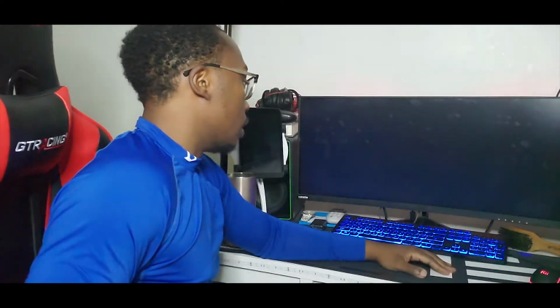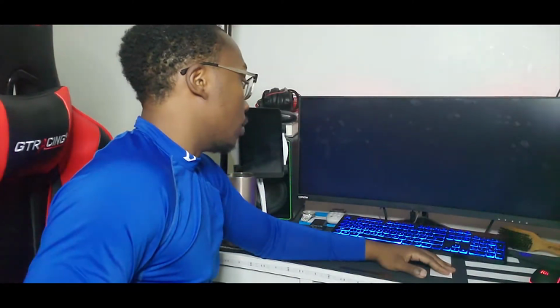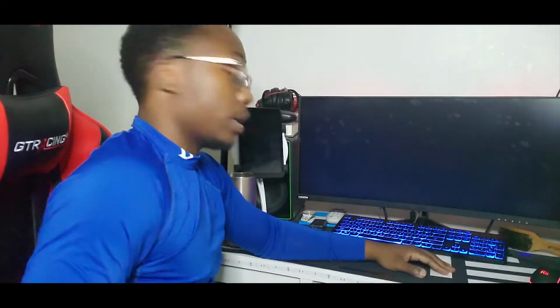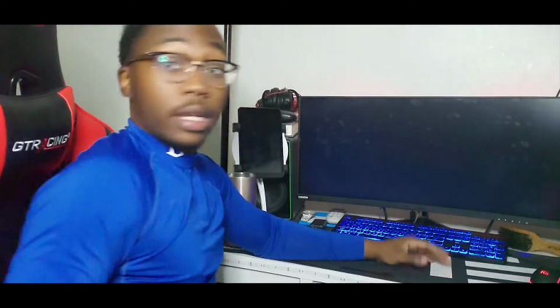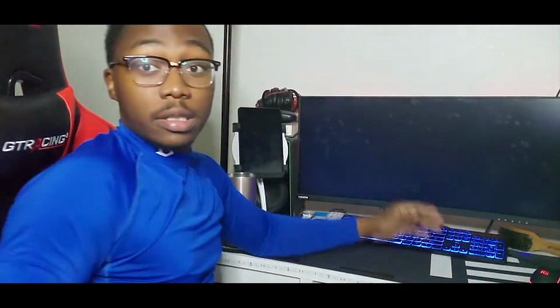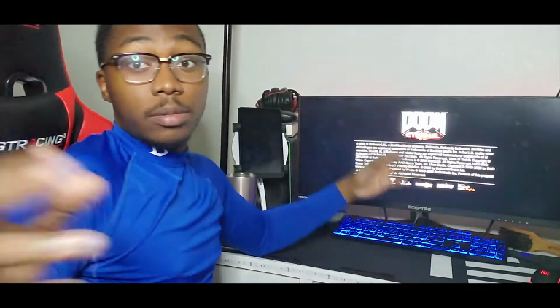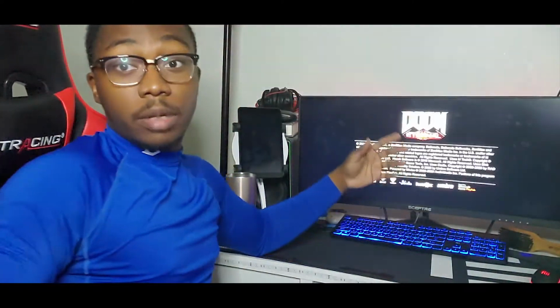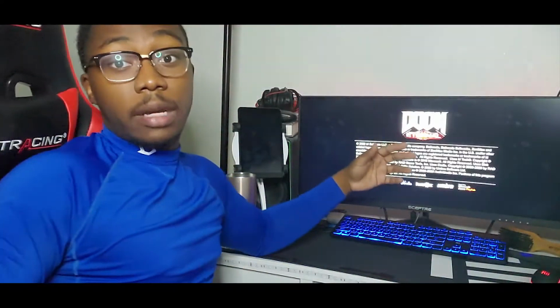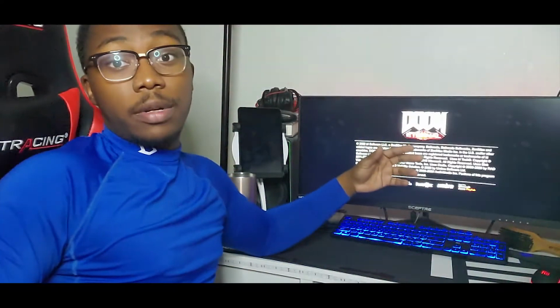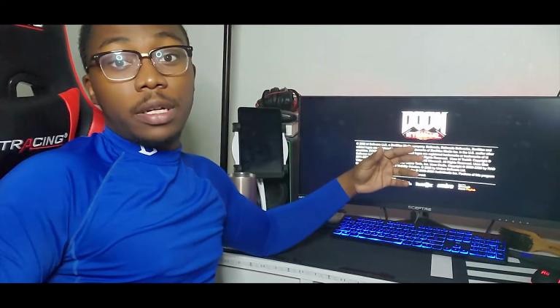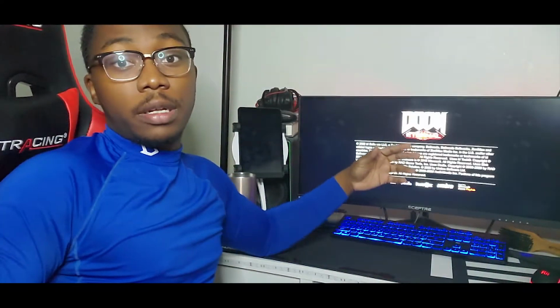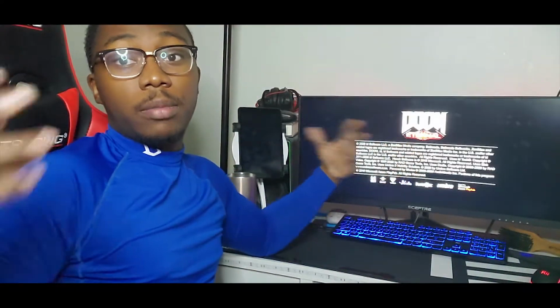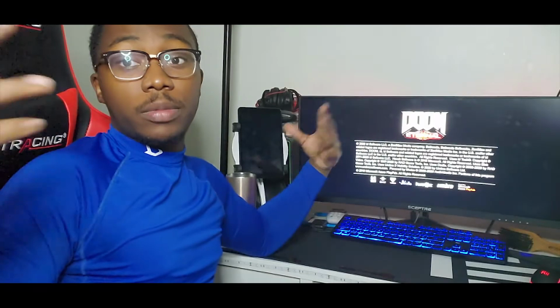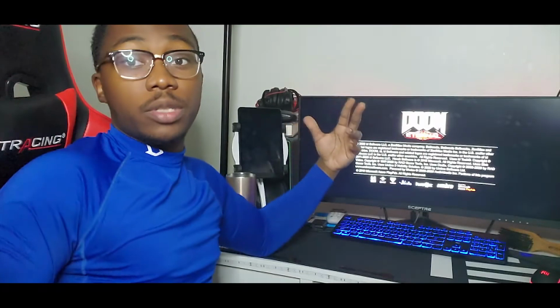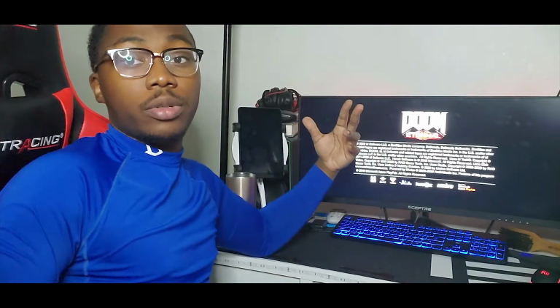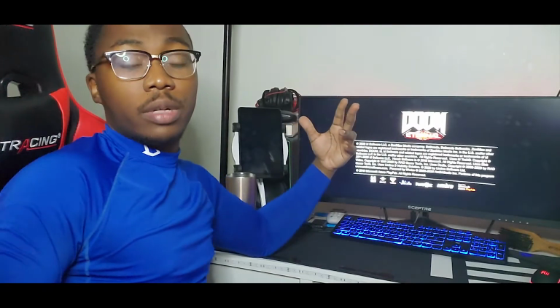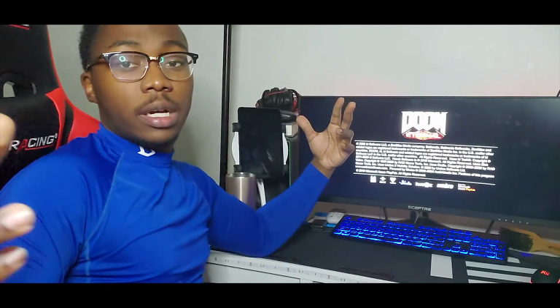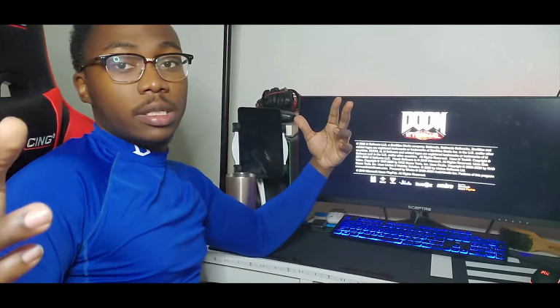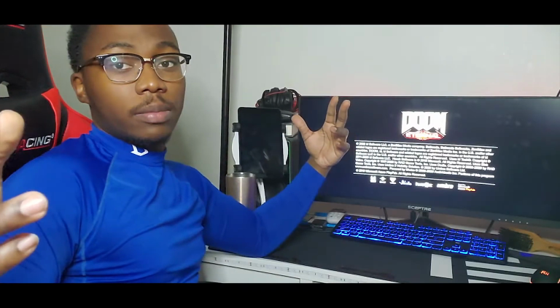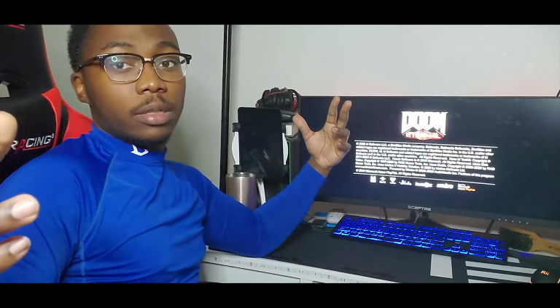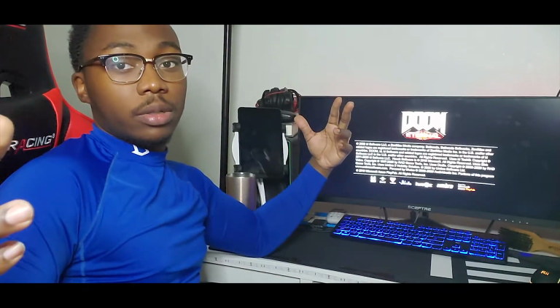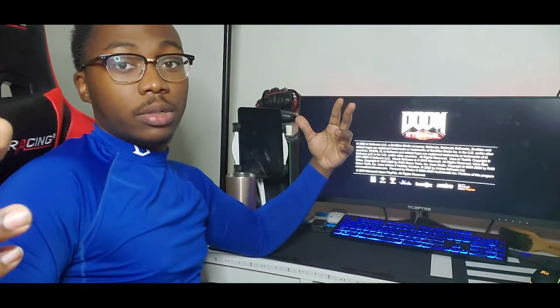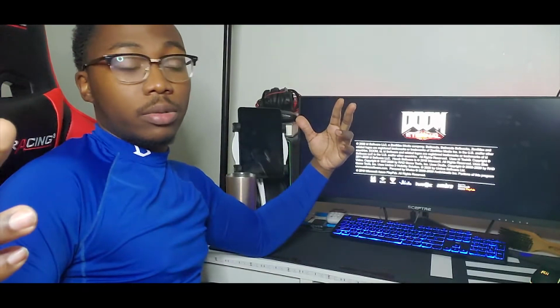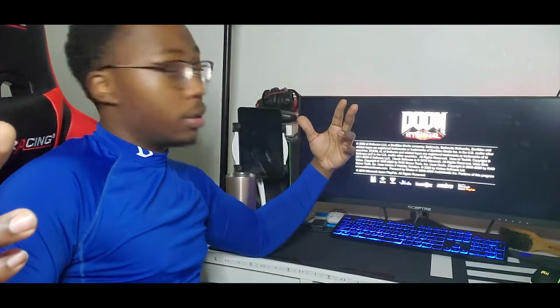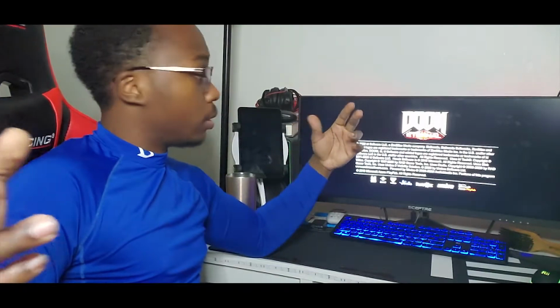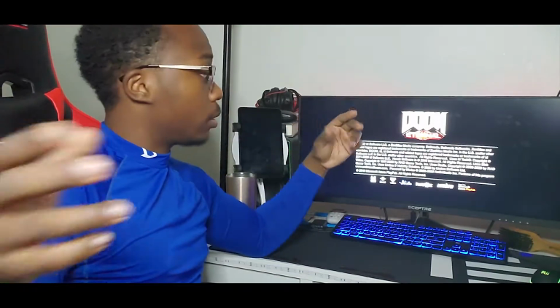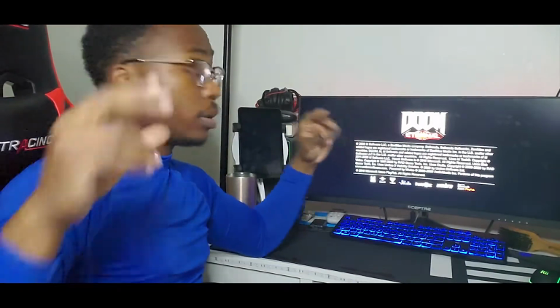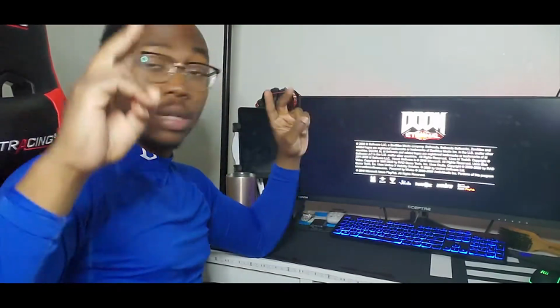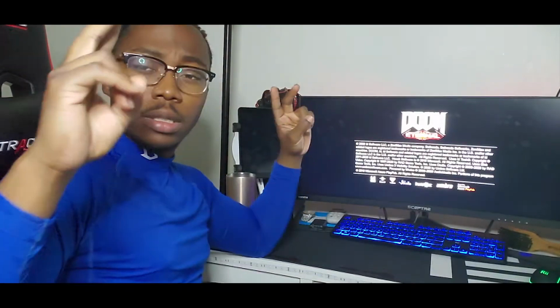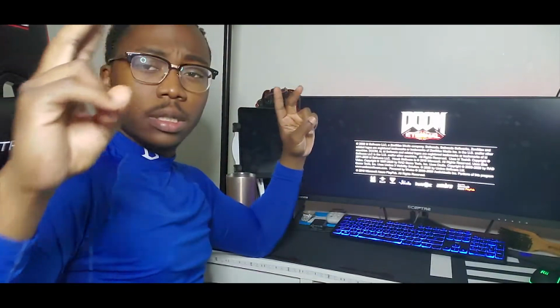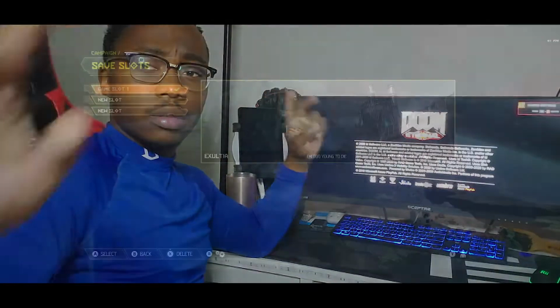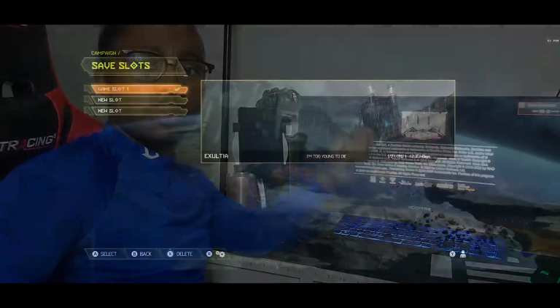I'm going to get into some gameplay and show you guys some things you can do with this setup. Let's get into it.